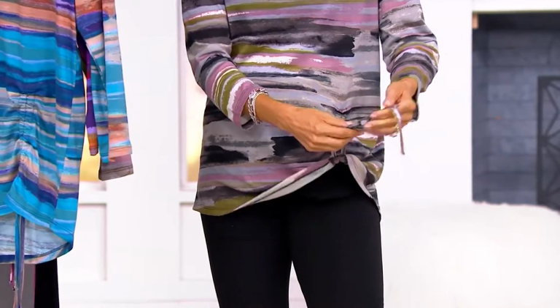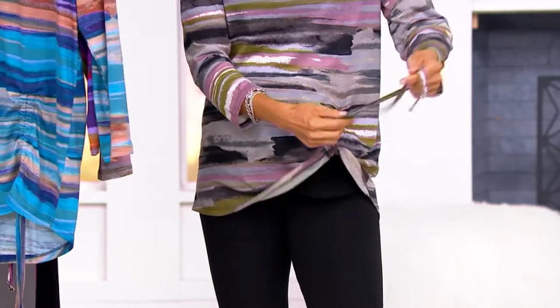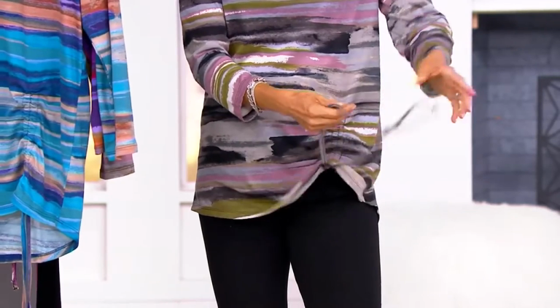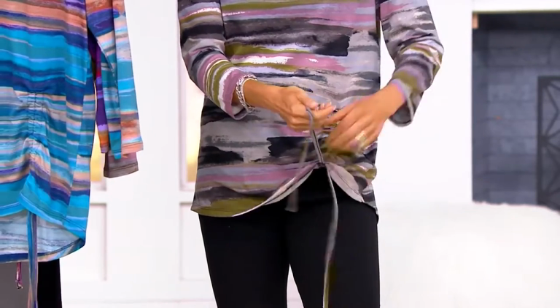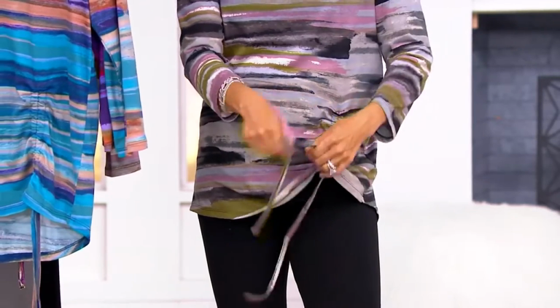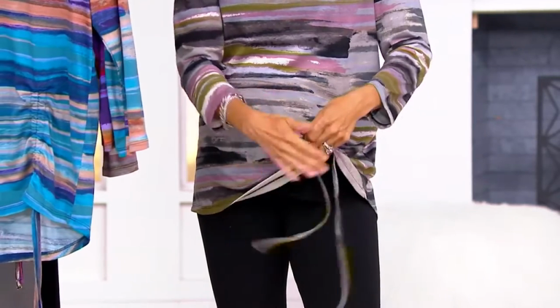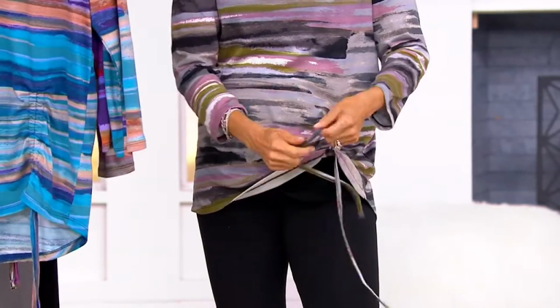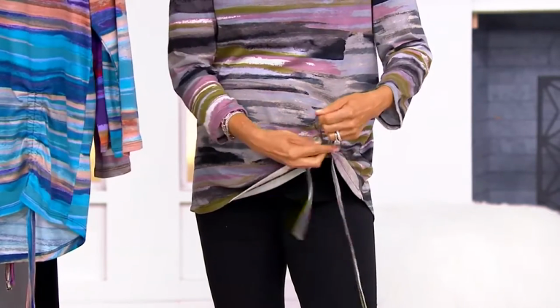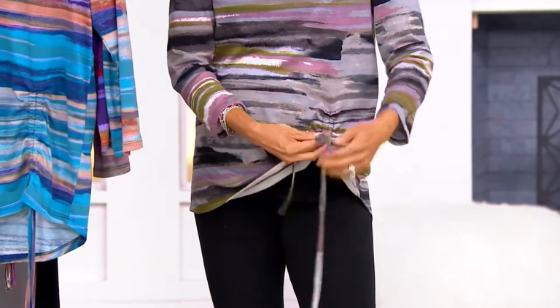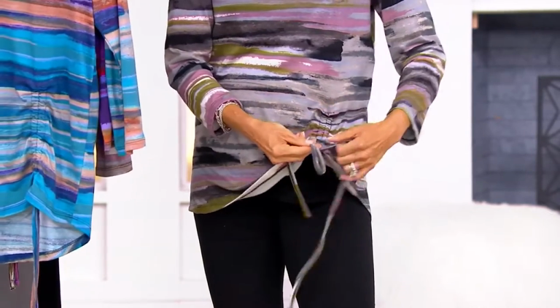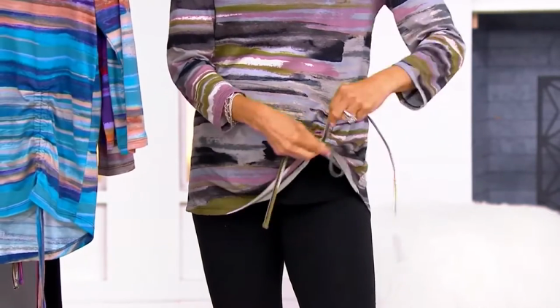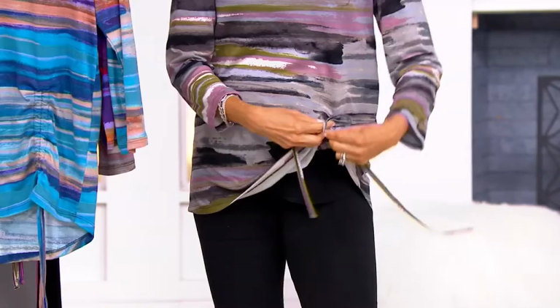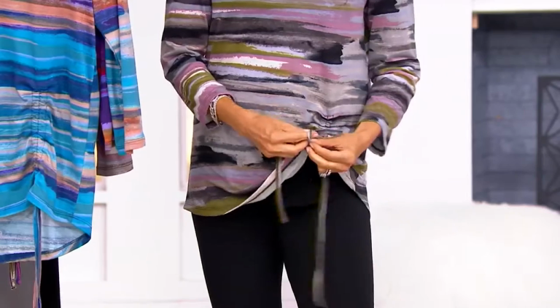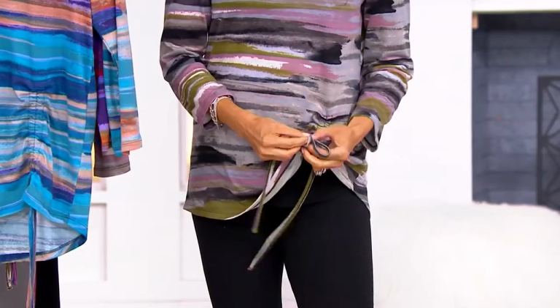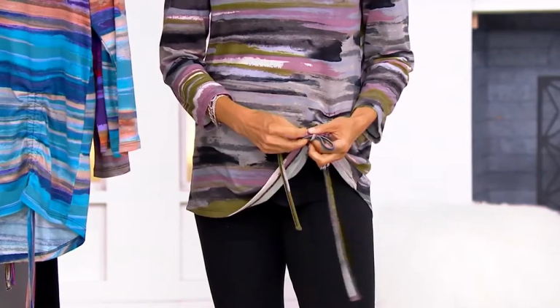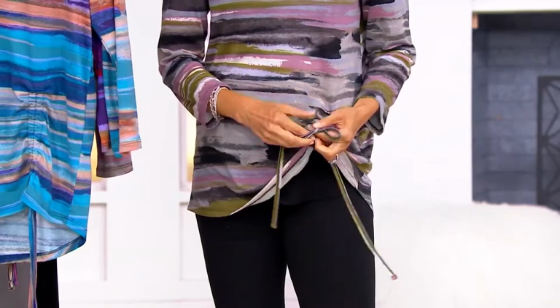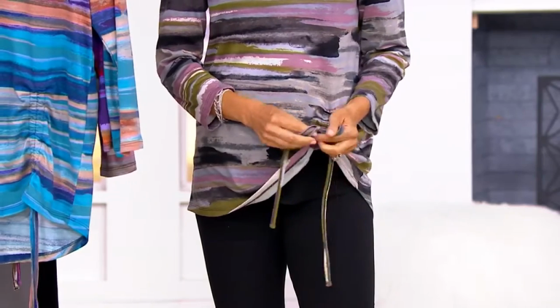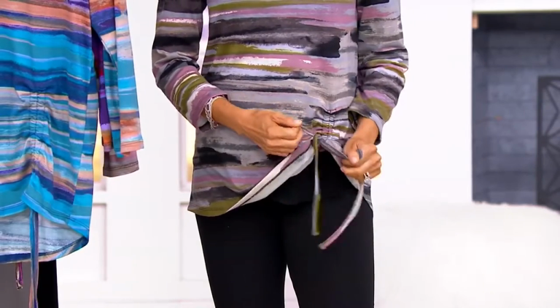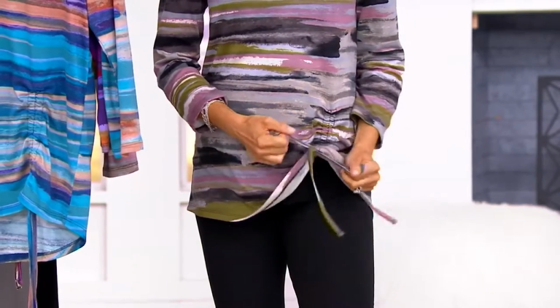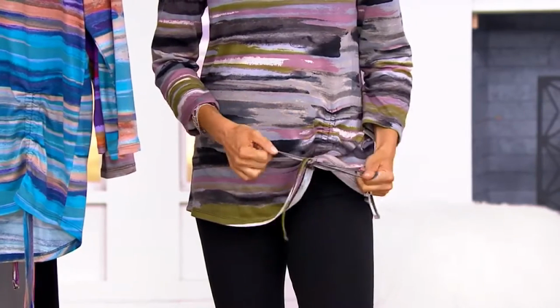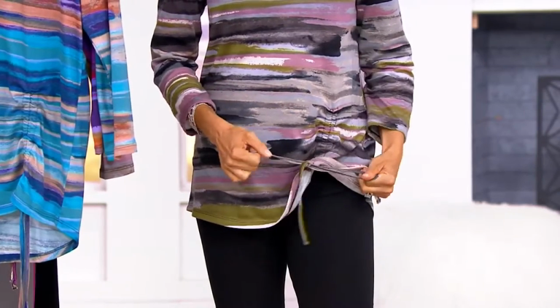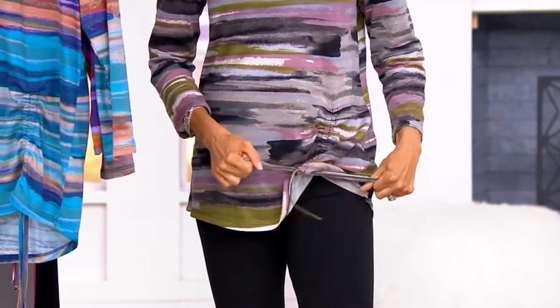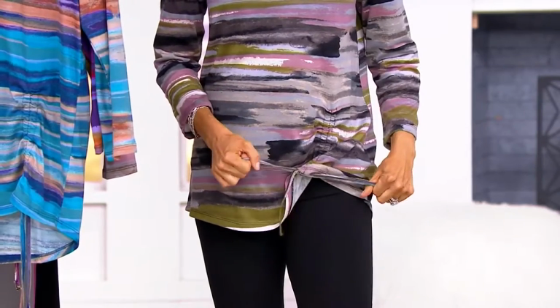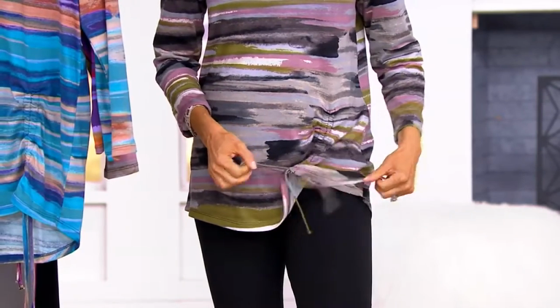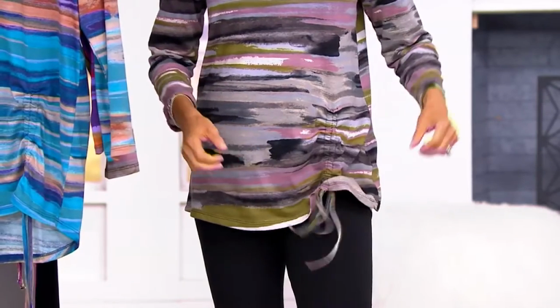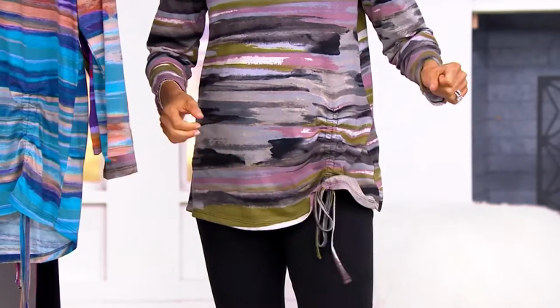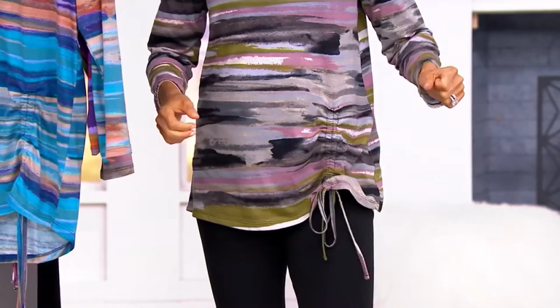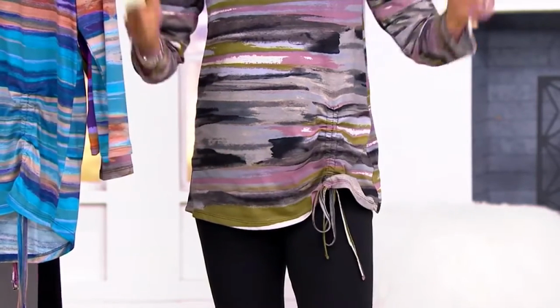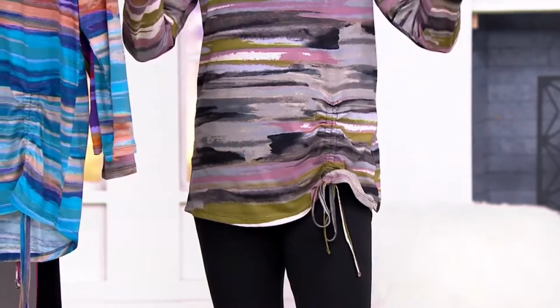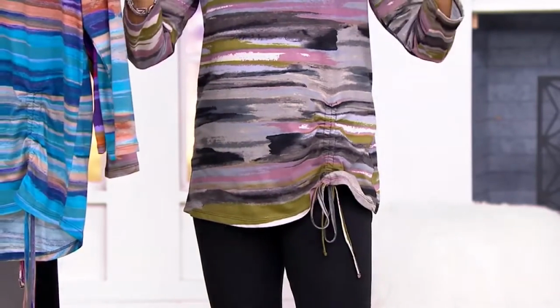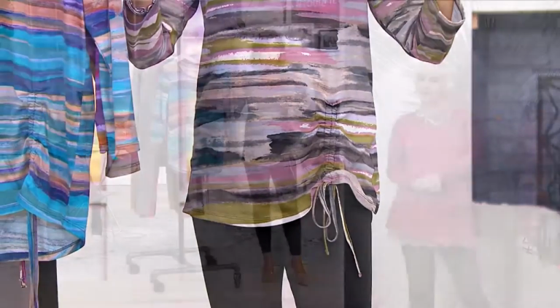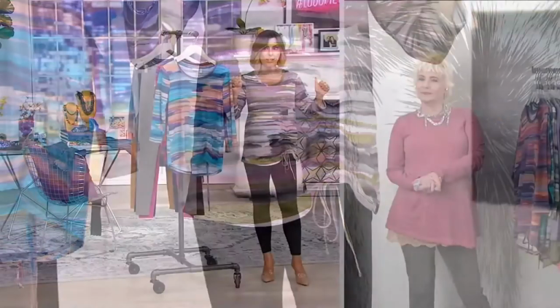Elongate it or ruche it up — you can even put it somewhere in between. I've just been going all the way to the top or all the way to the bottom, but wherever you tie it is where it will stay put. It's perfect — customize it. $12 can bring it home if you're using EasyPay. I love it.